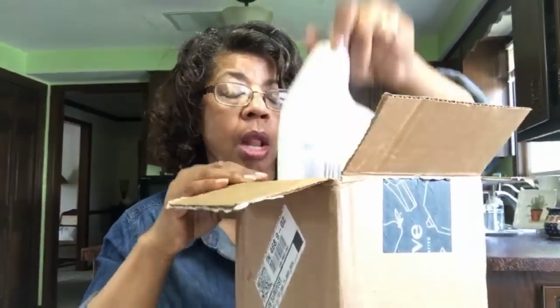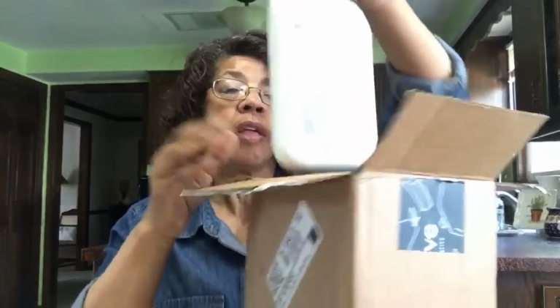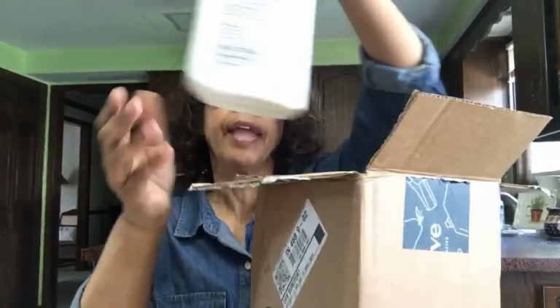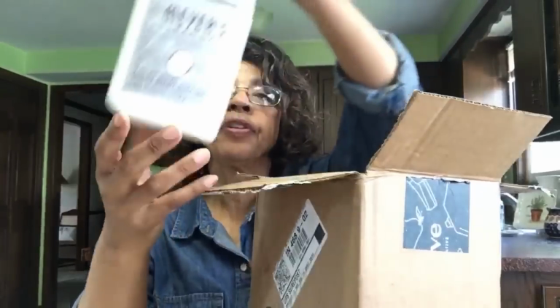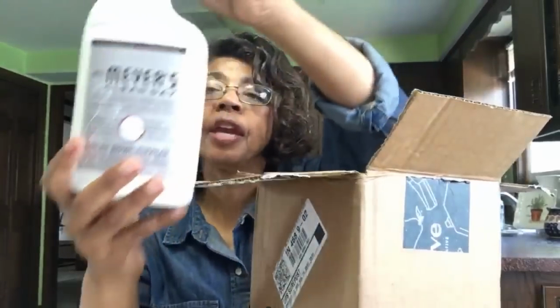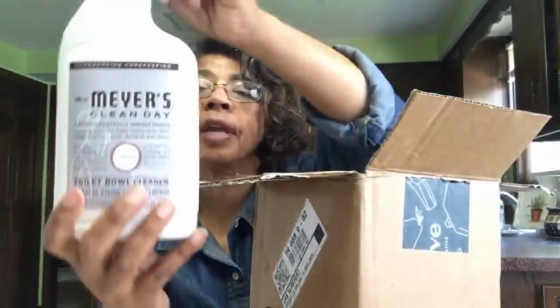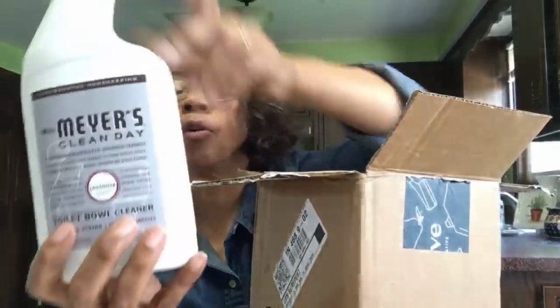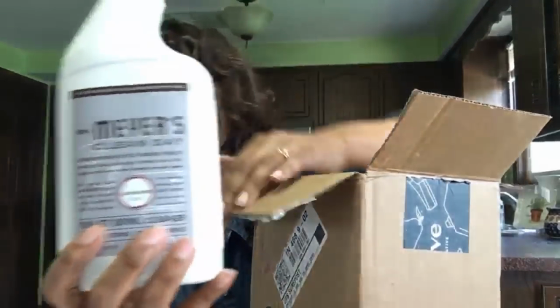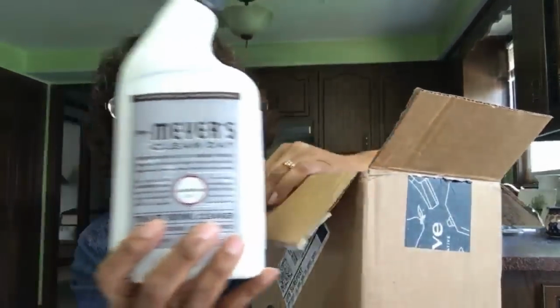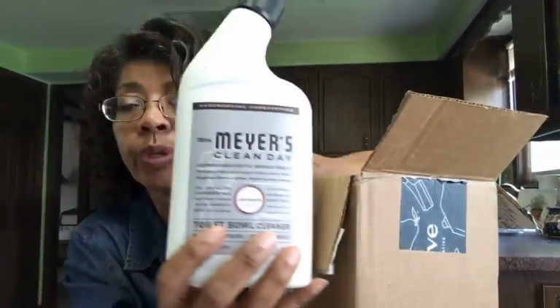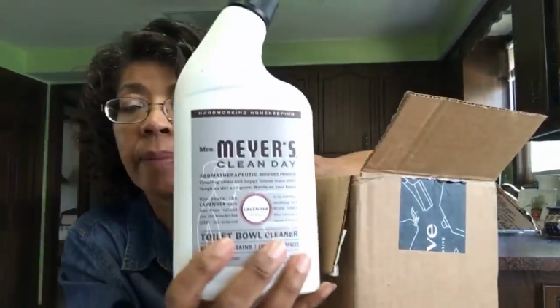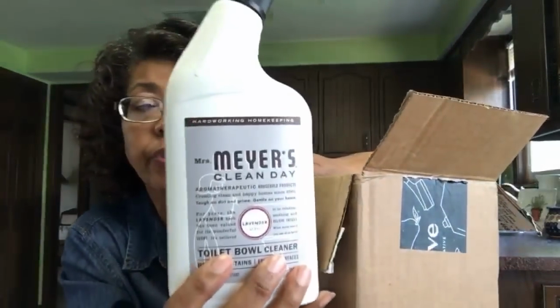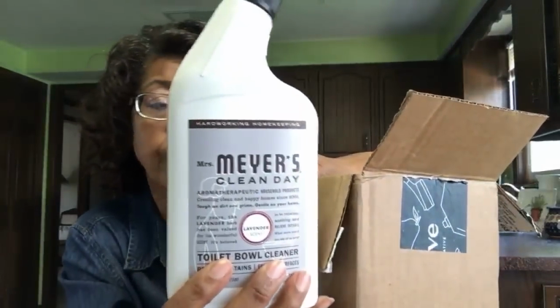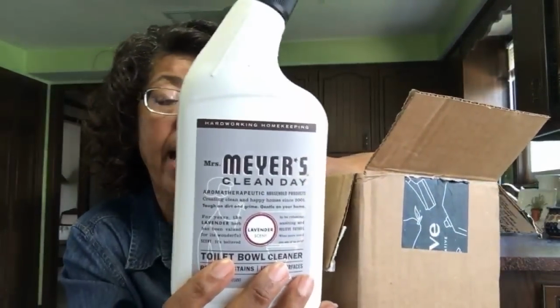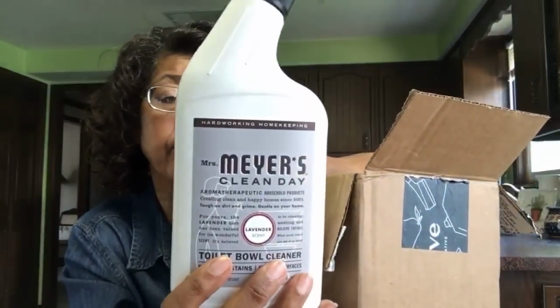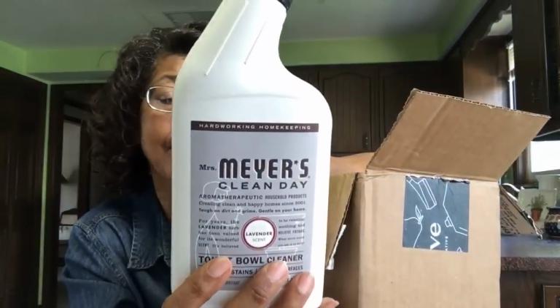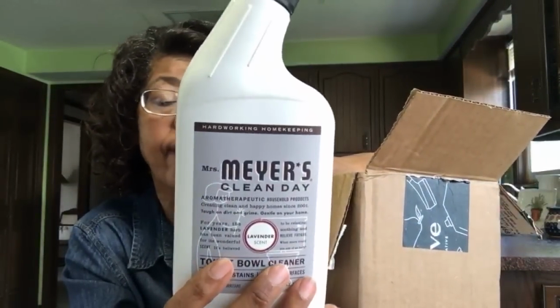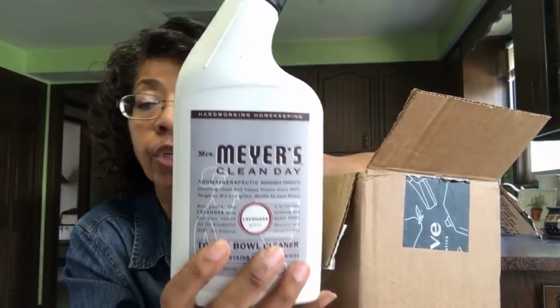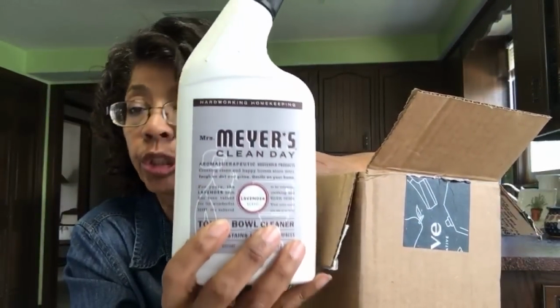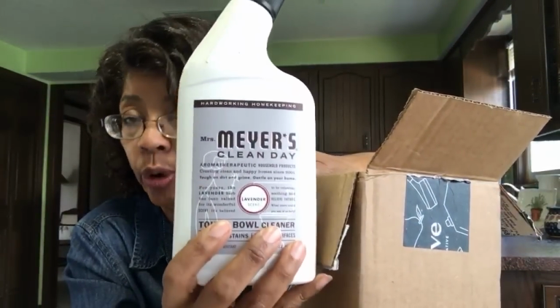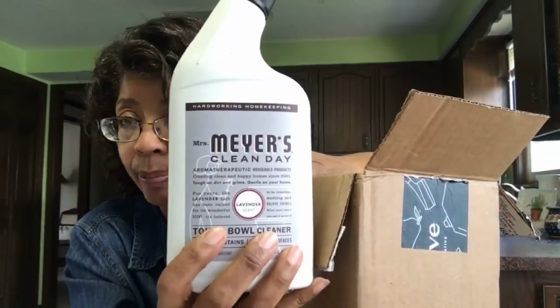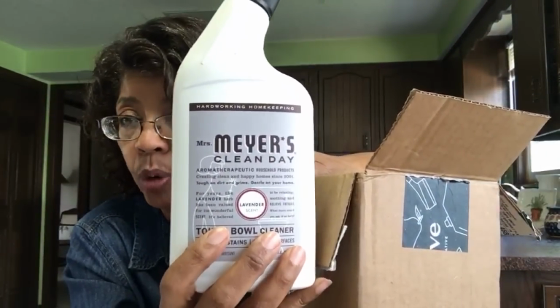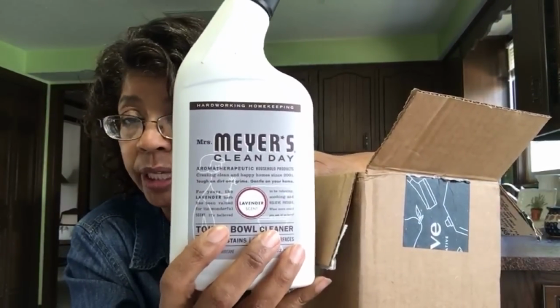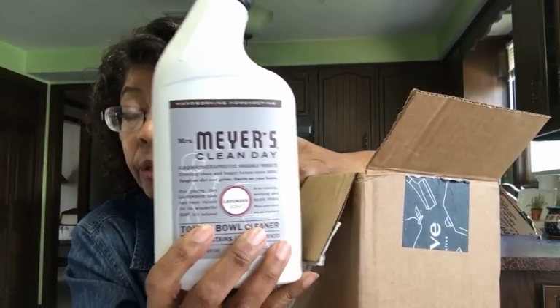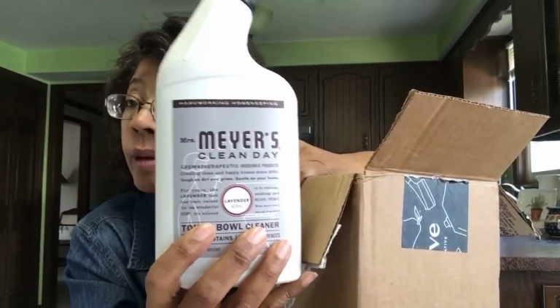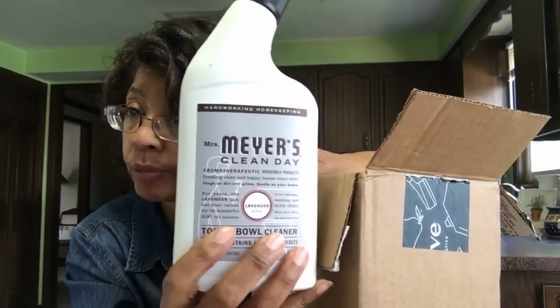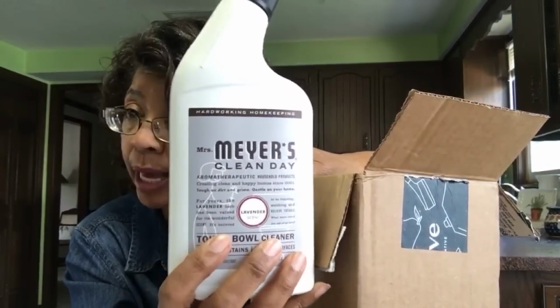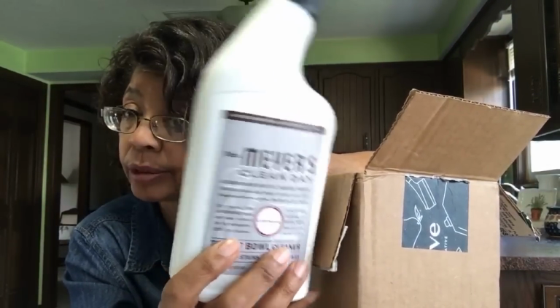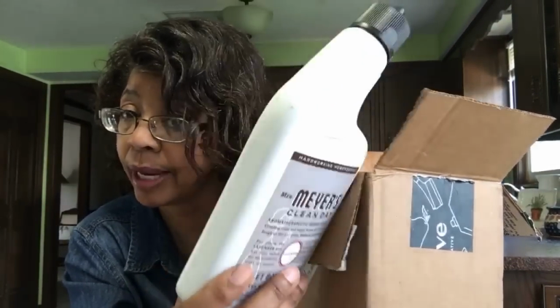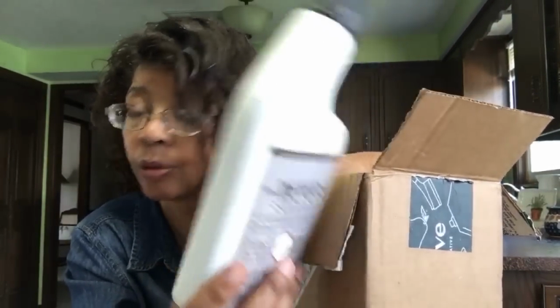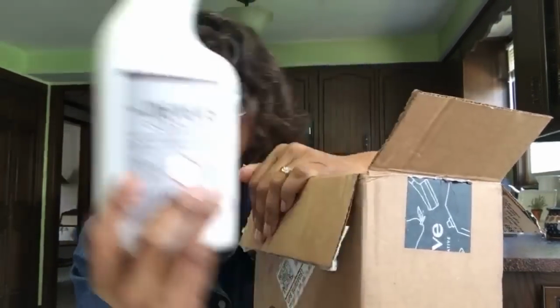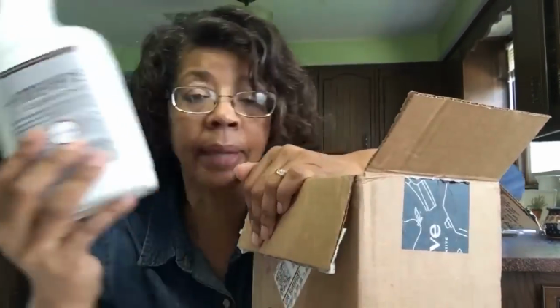The other thing I ordered was the Mrs. Meyer's lavender toilet bowl cleaner — I was out so I had to order some.